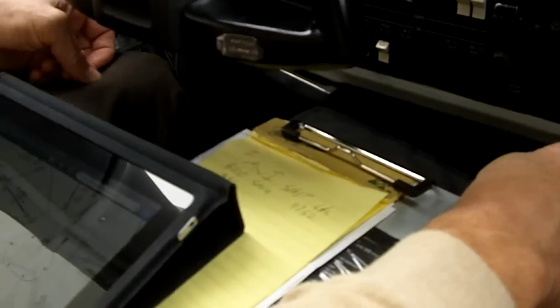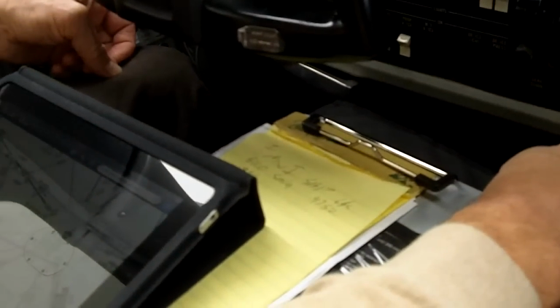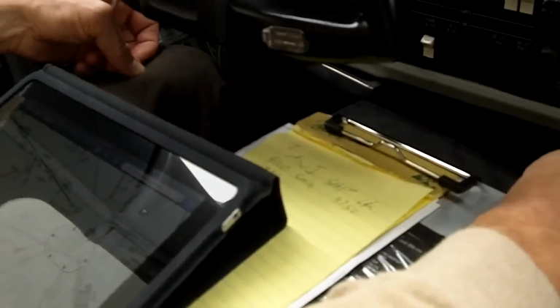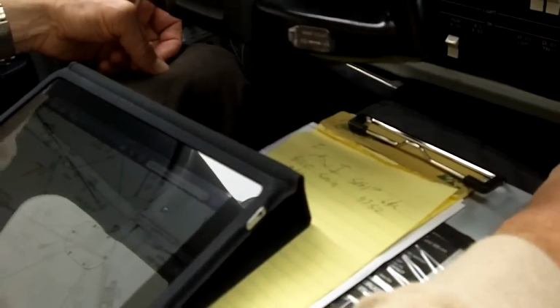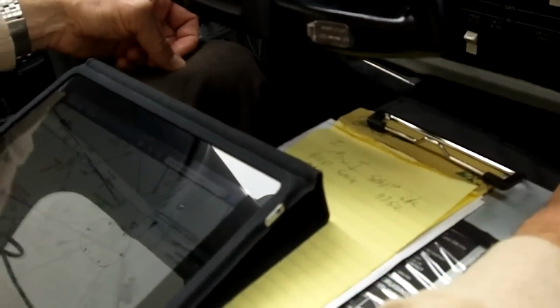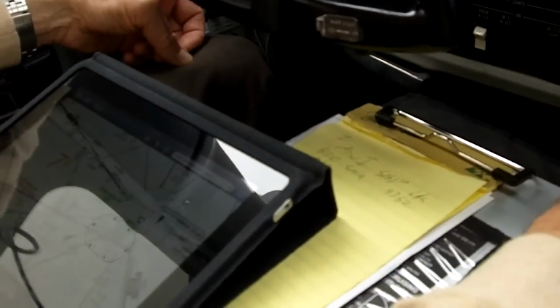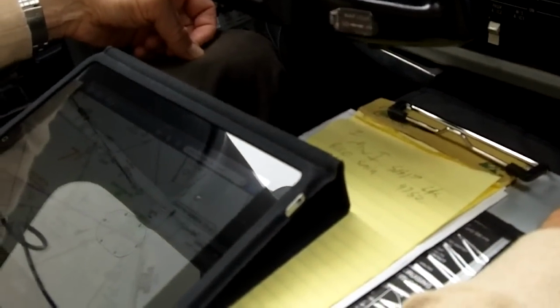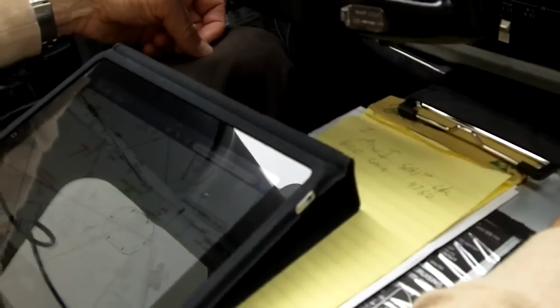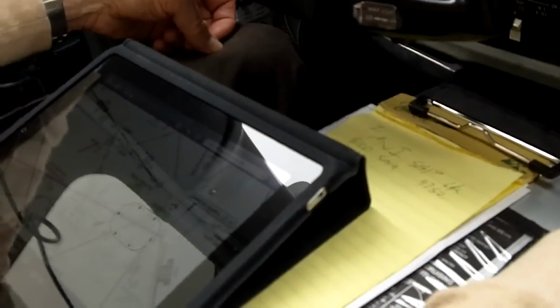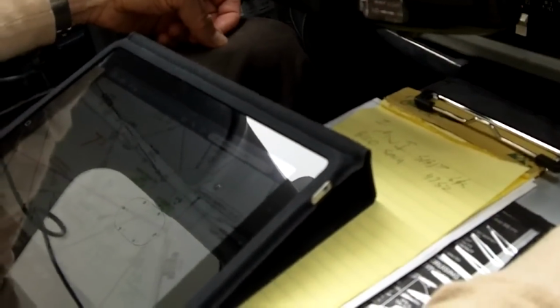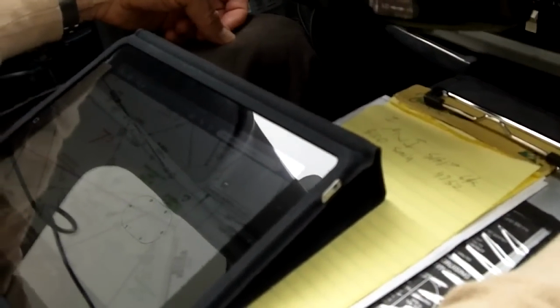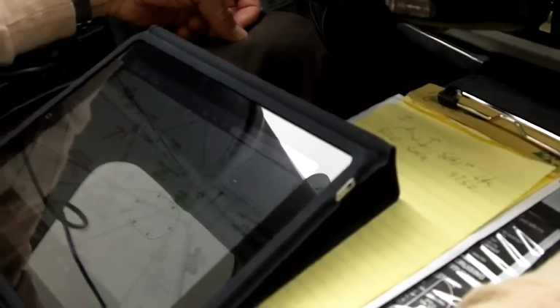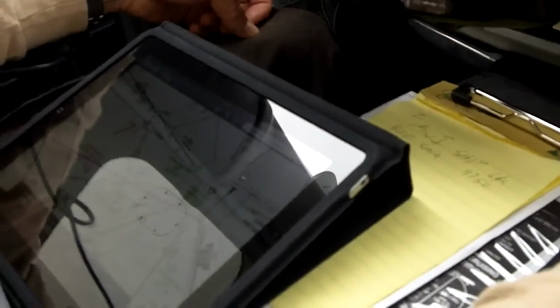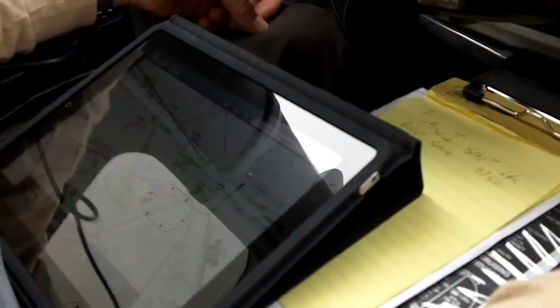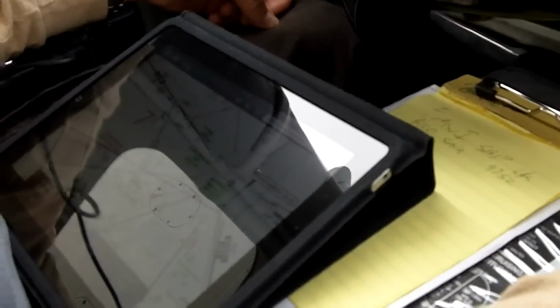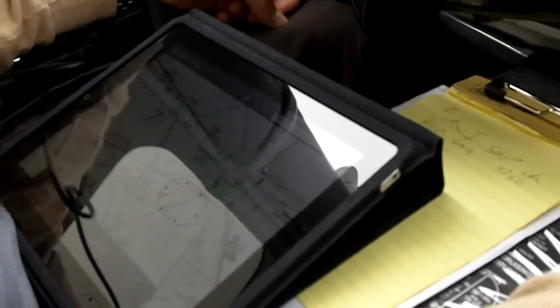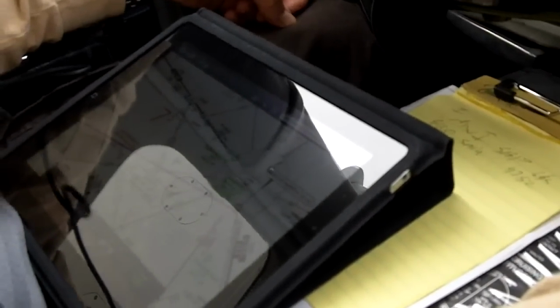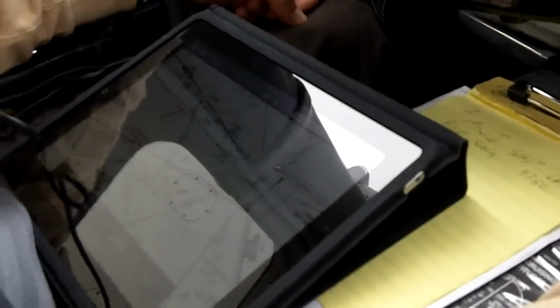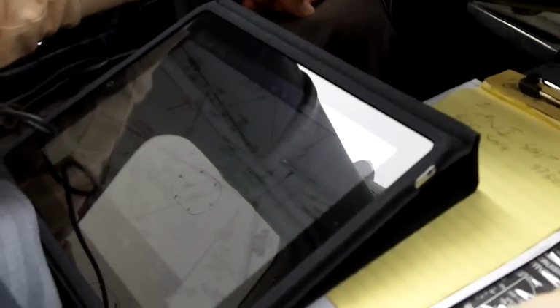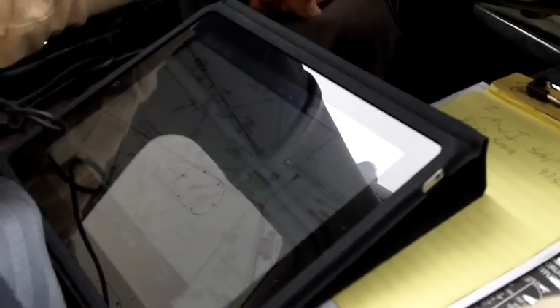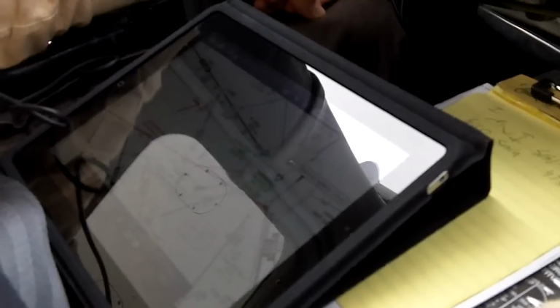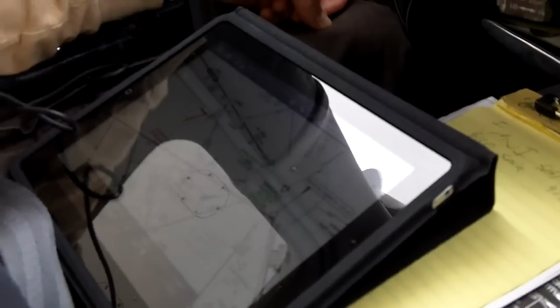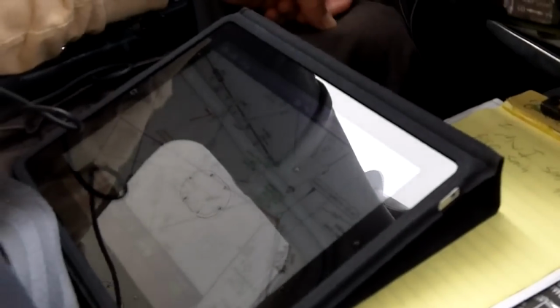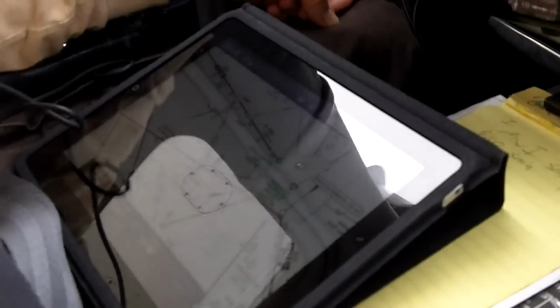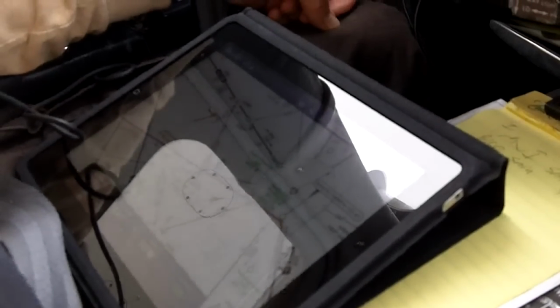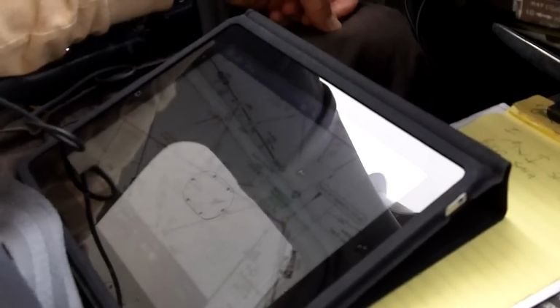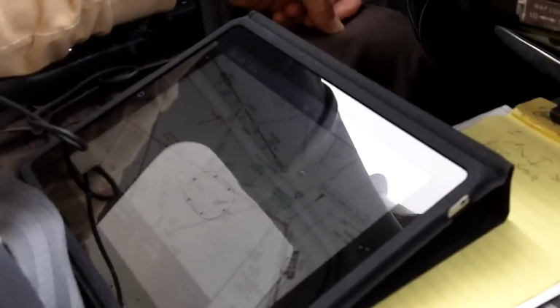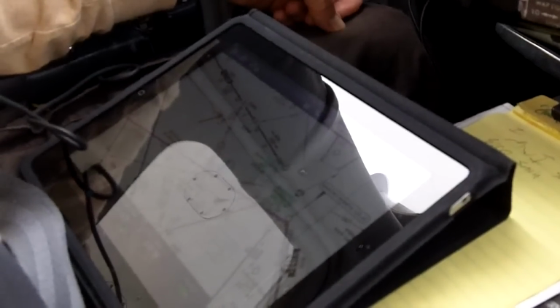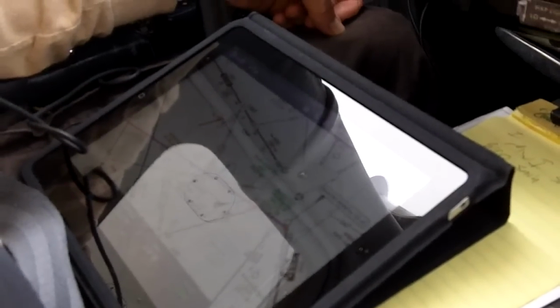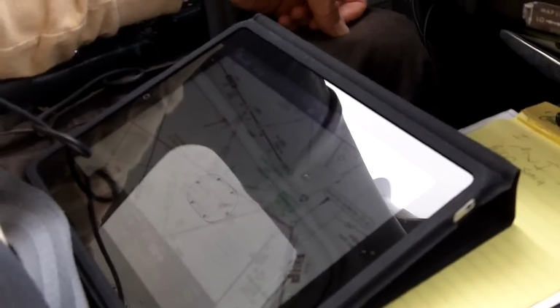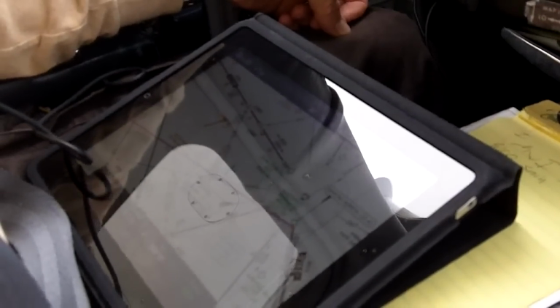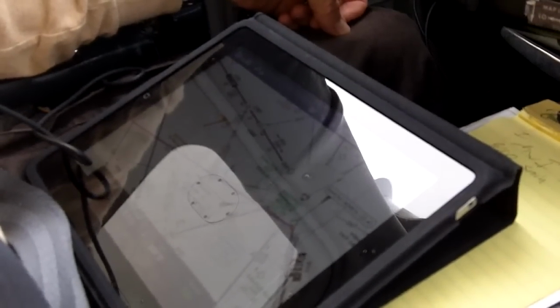Today we're using the iPad with ForeFlight for instrument navigation.